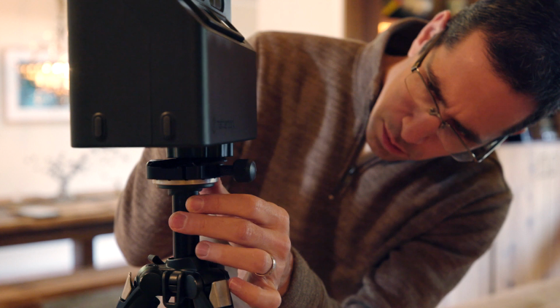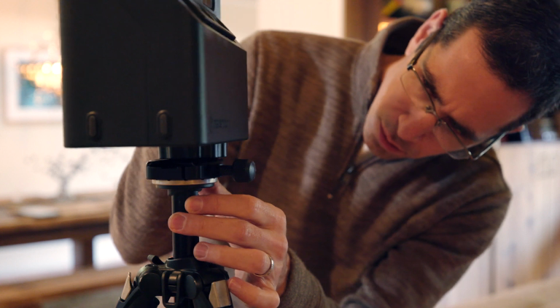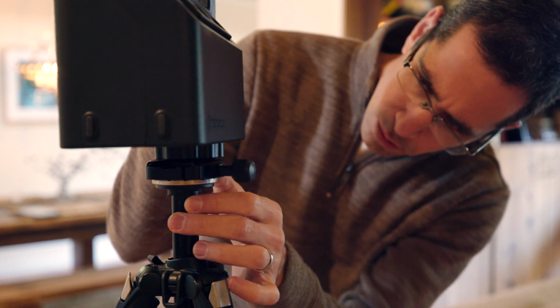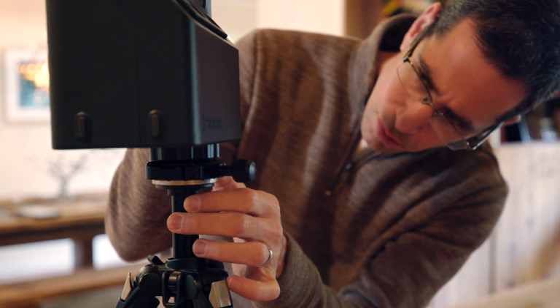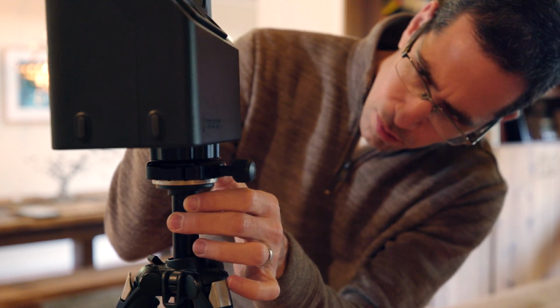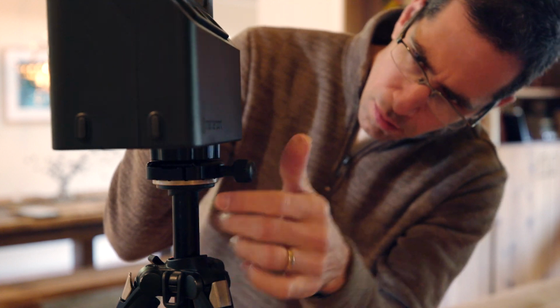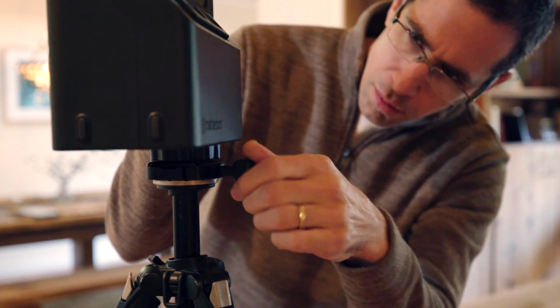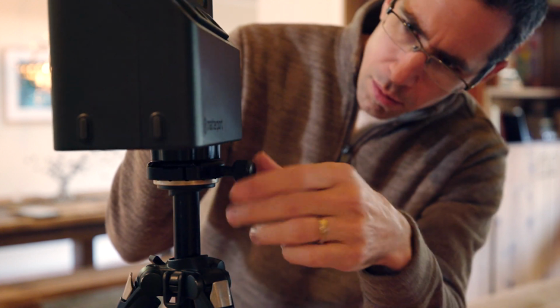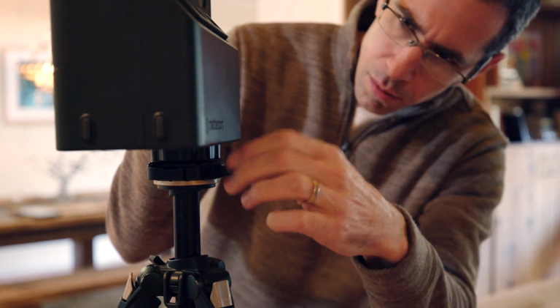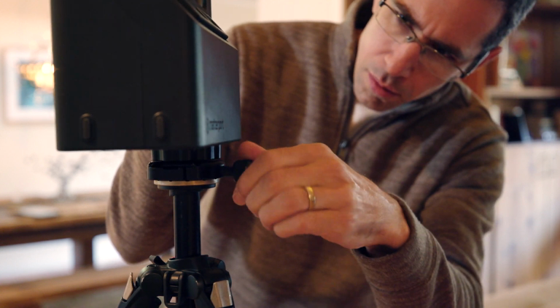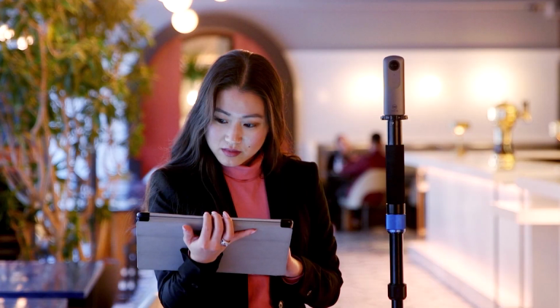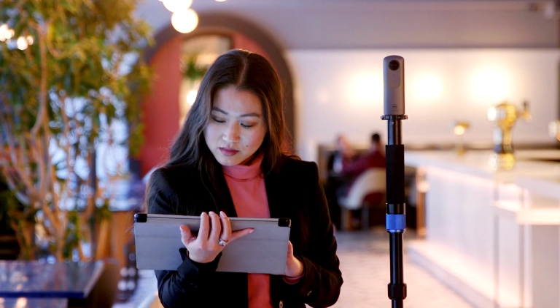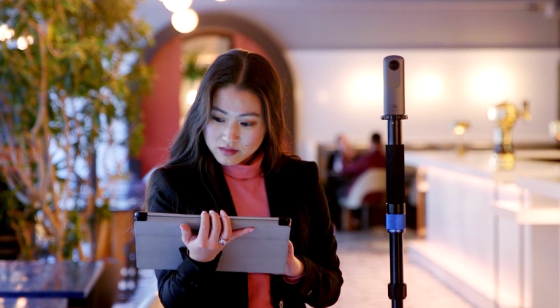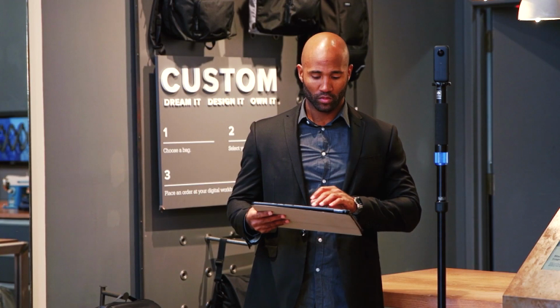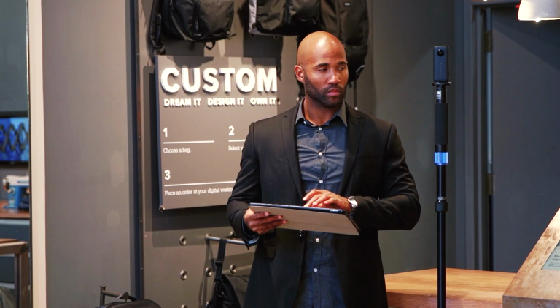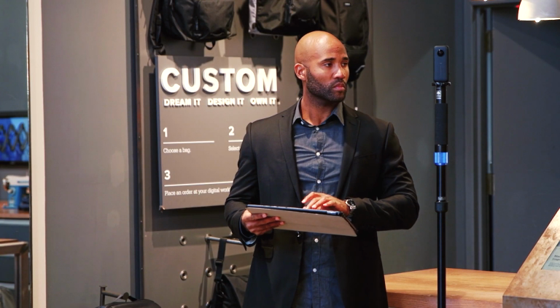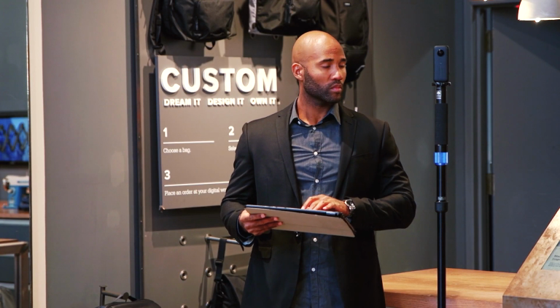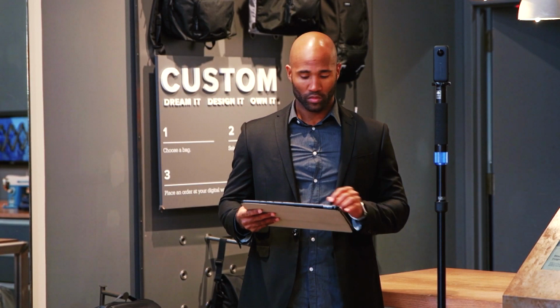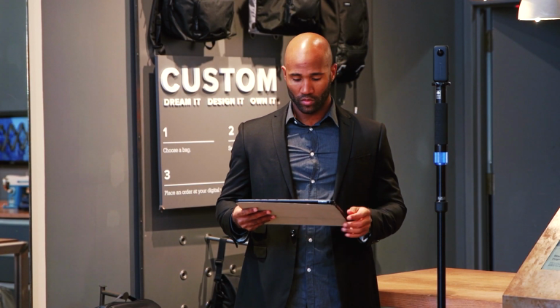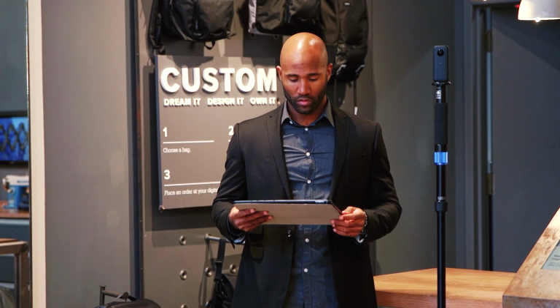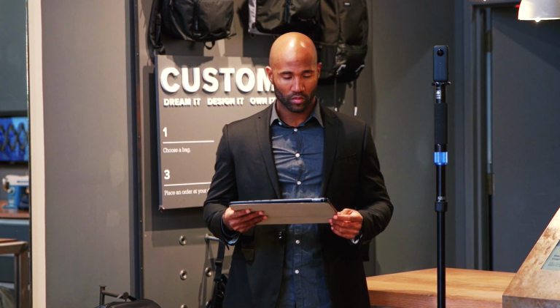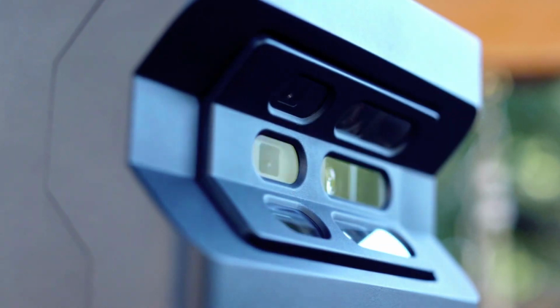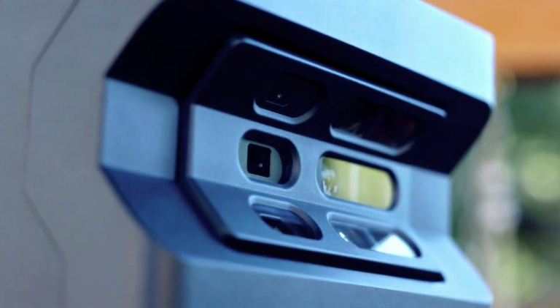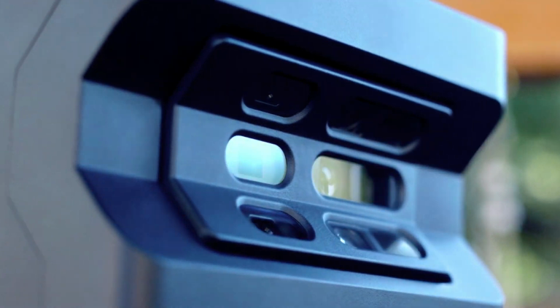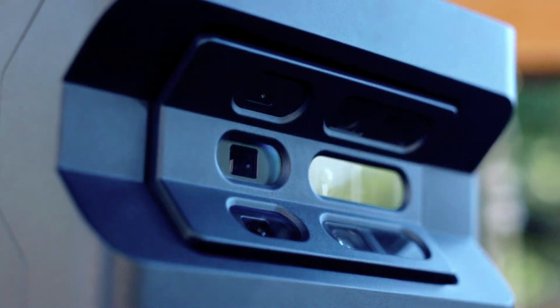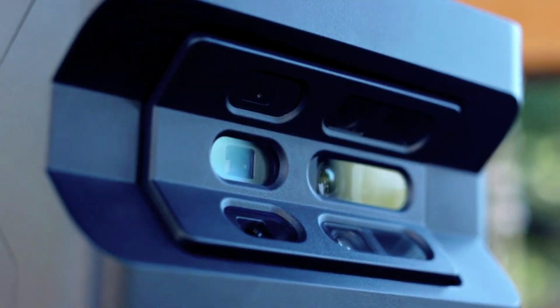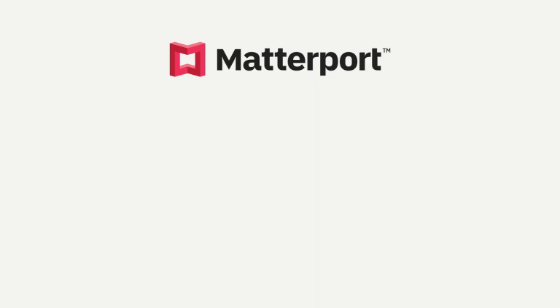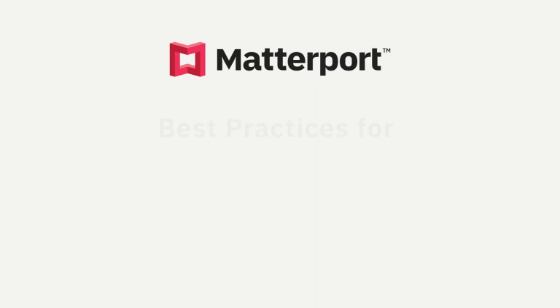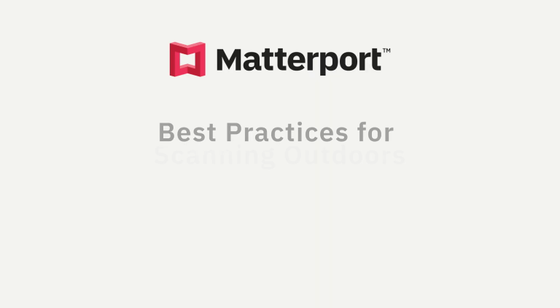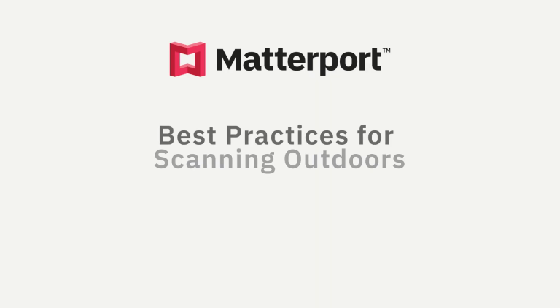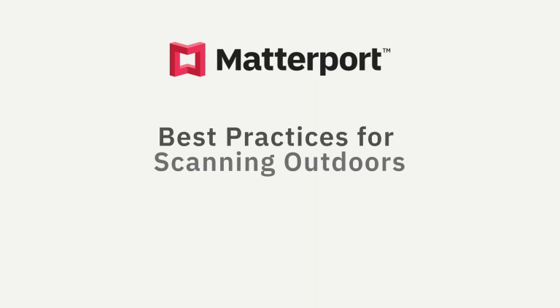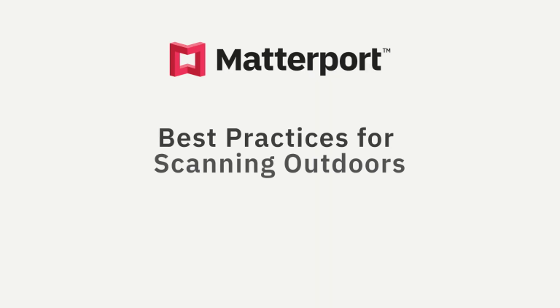Hey Matterporters, I'm Amir and in this video I'll talk about the best practices for scanning outdoors with your Matterport Pro or Pro2 camera.